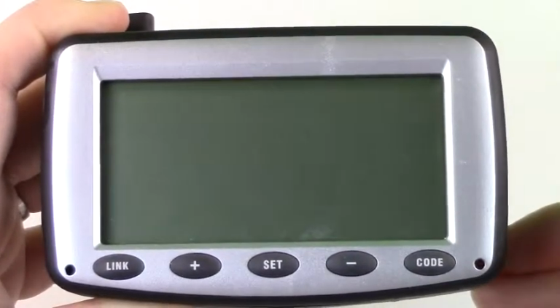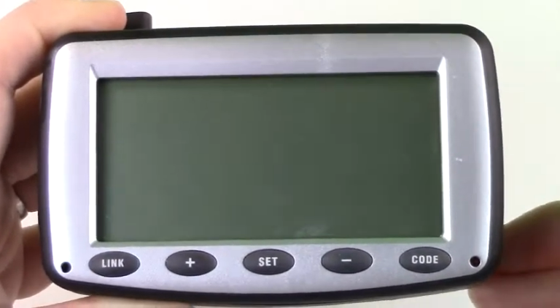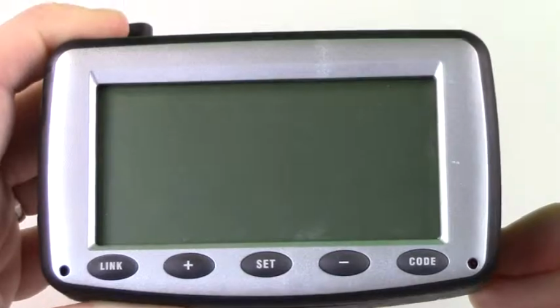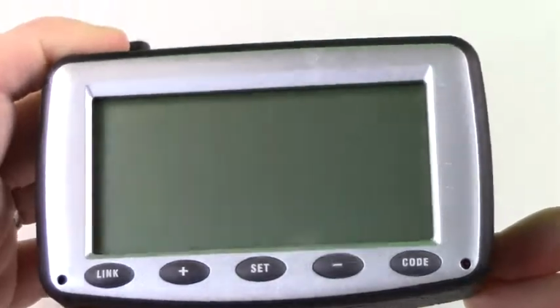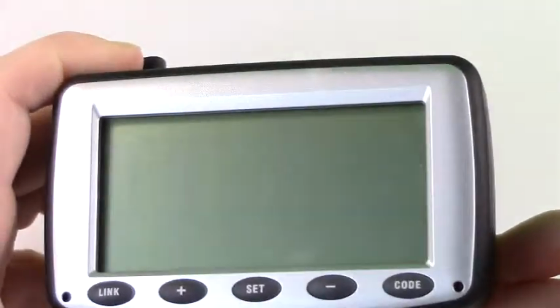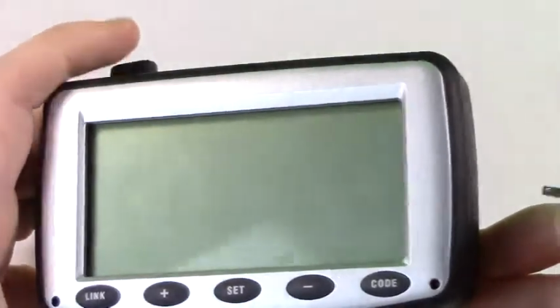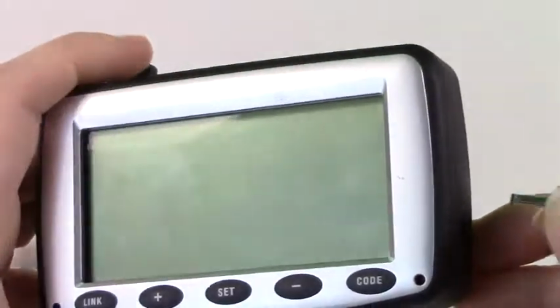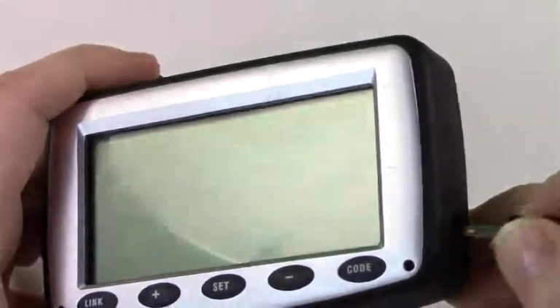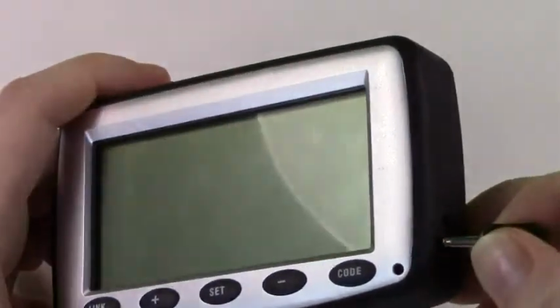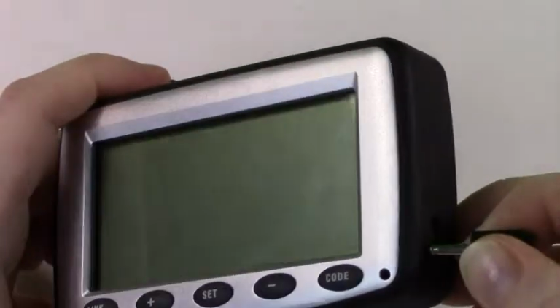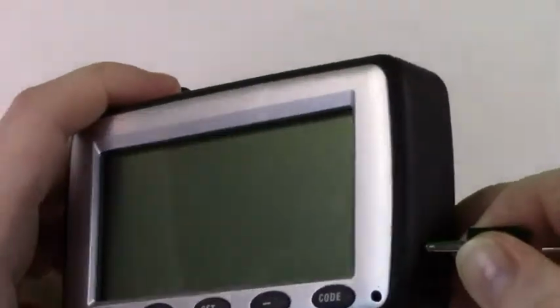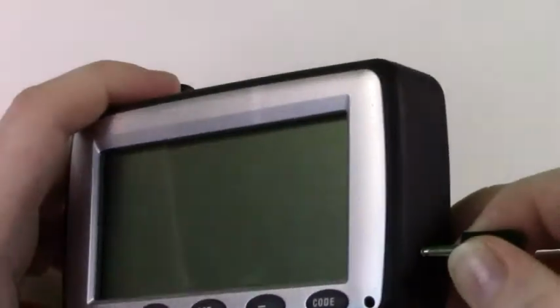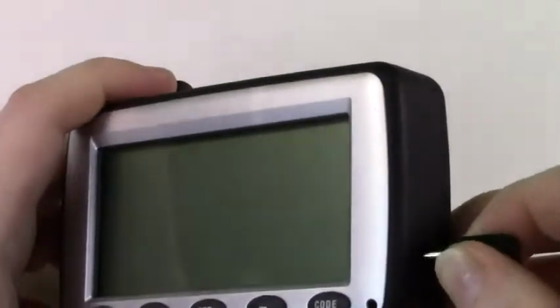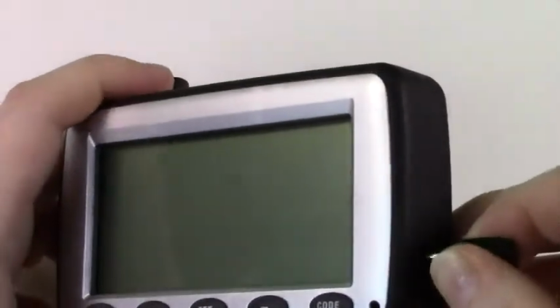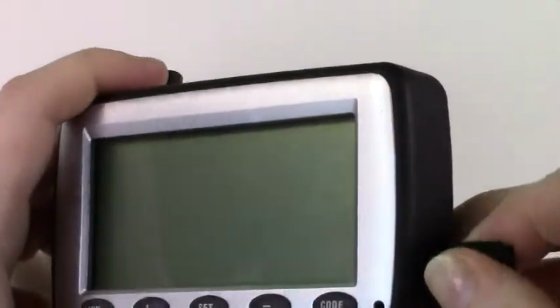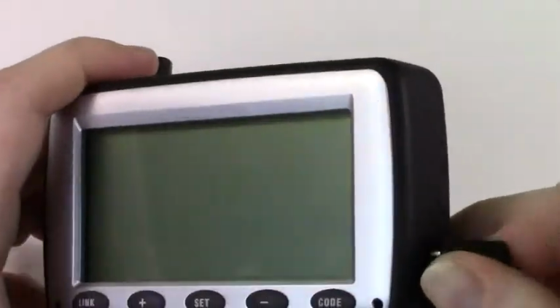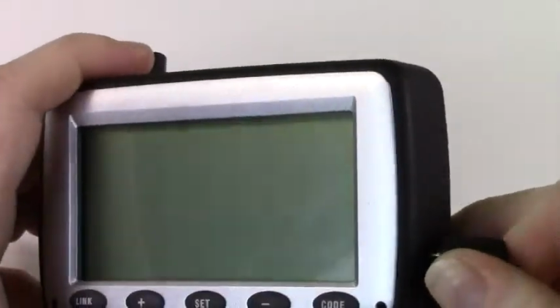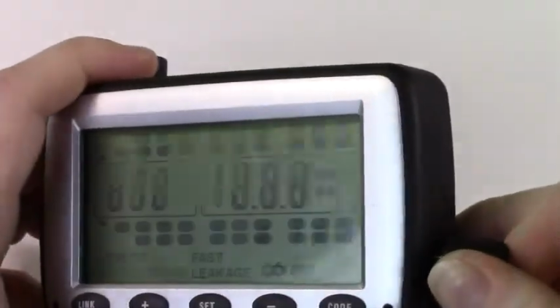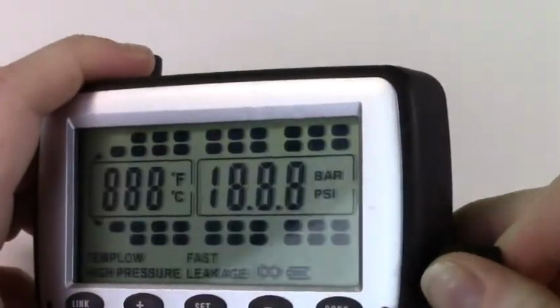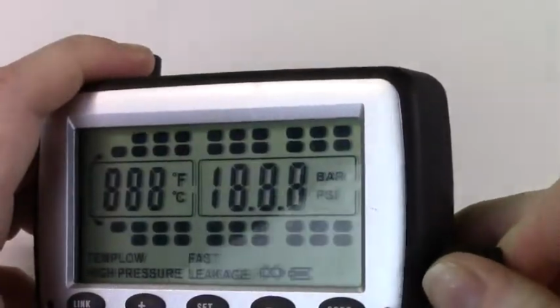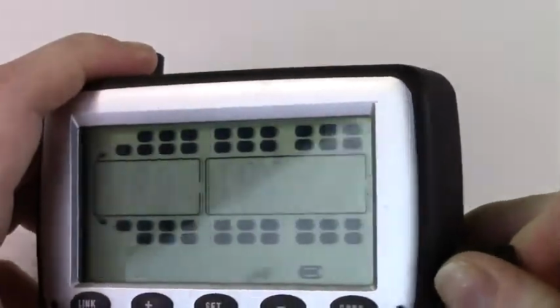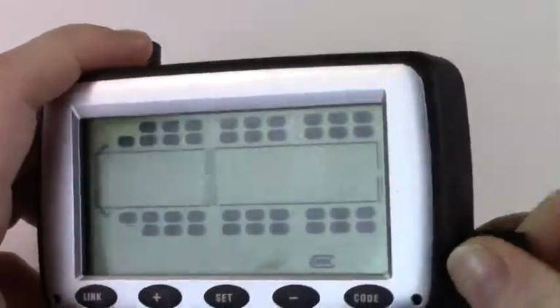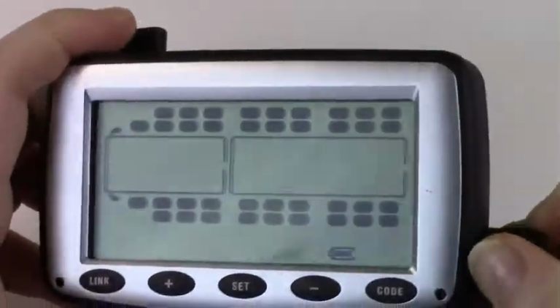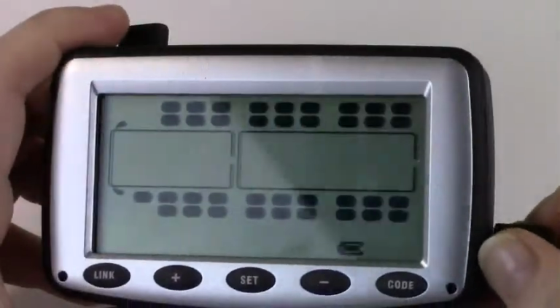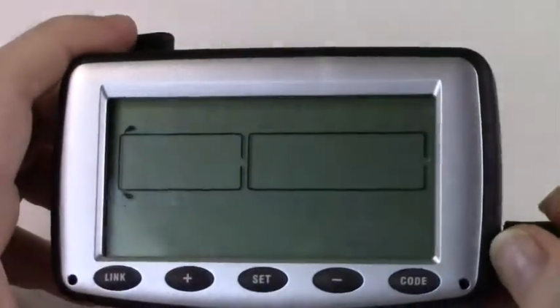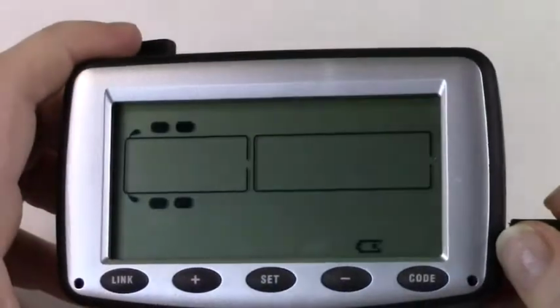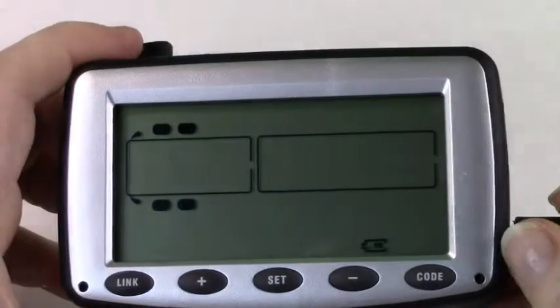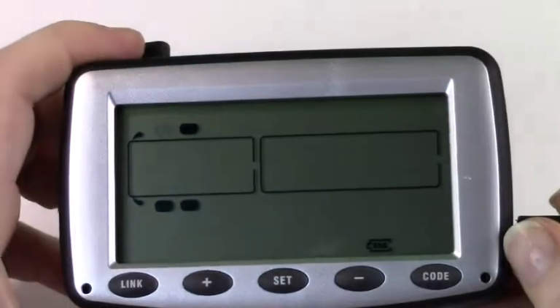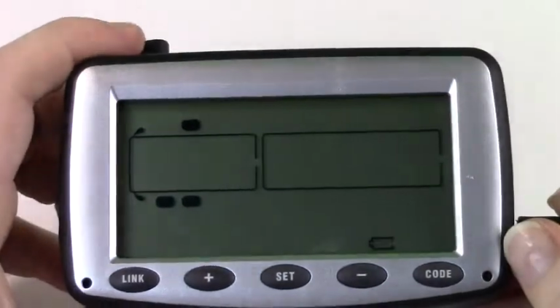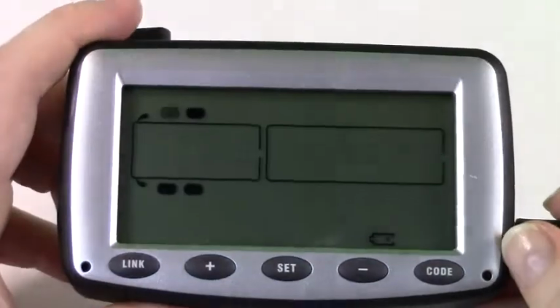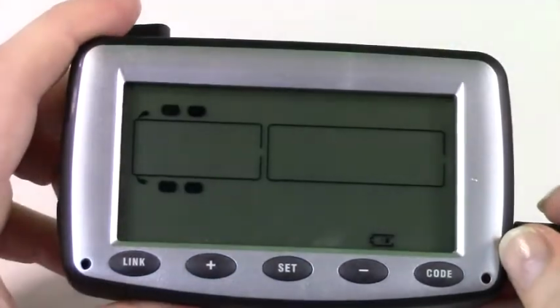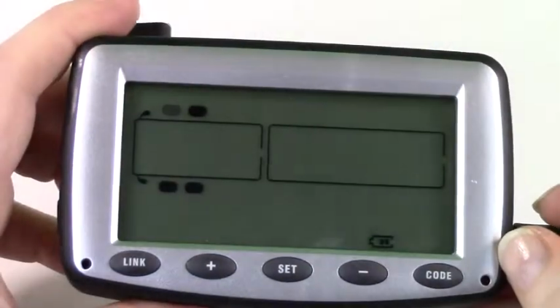Another way is while the monitor is turned off, simply plug in the charging cord. The monitor will turn on and then begin to charge.